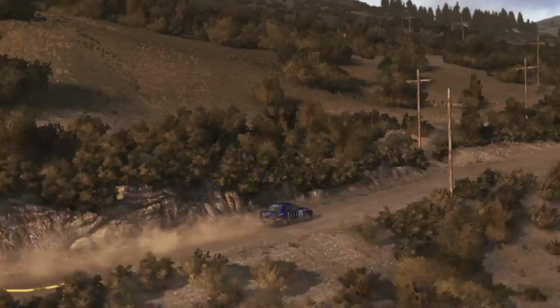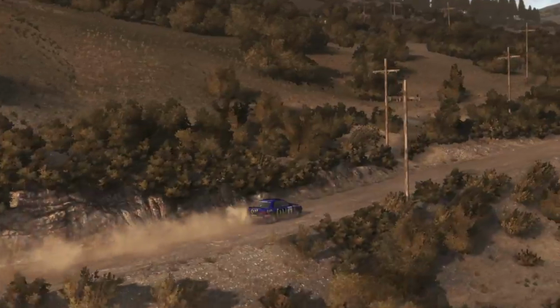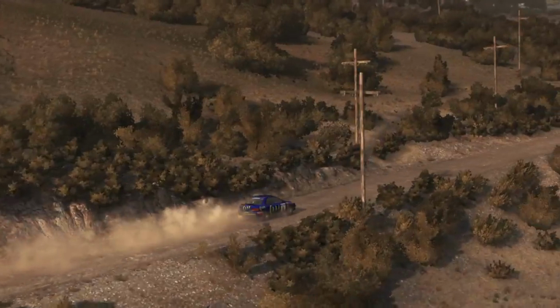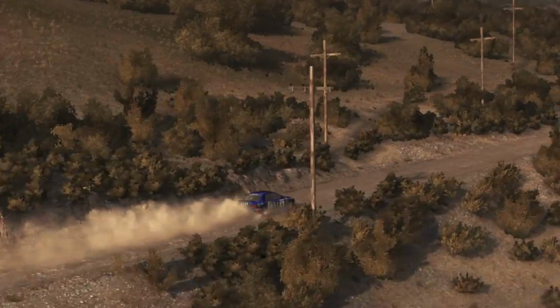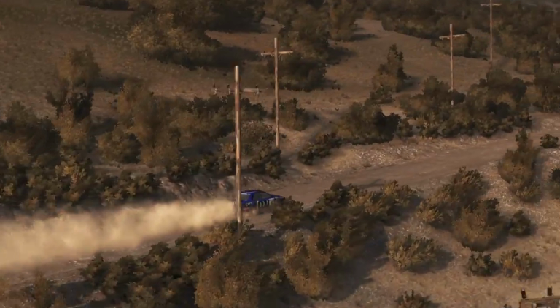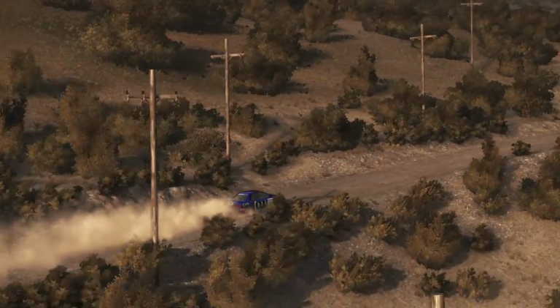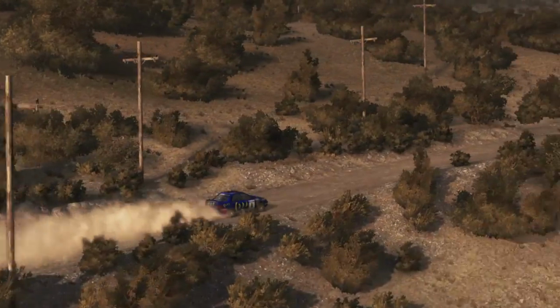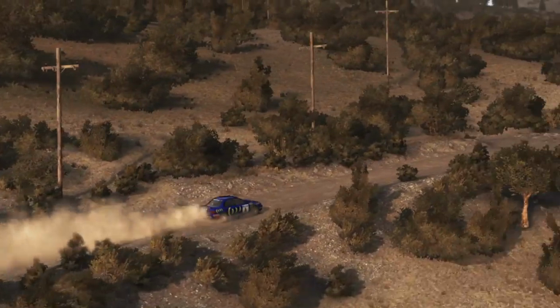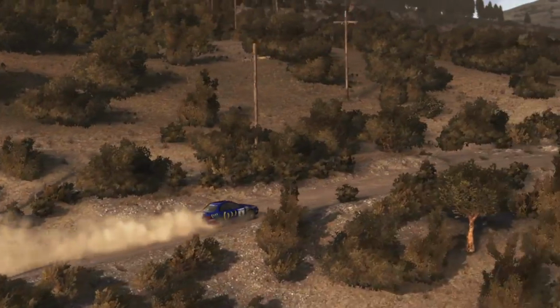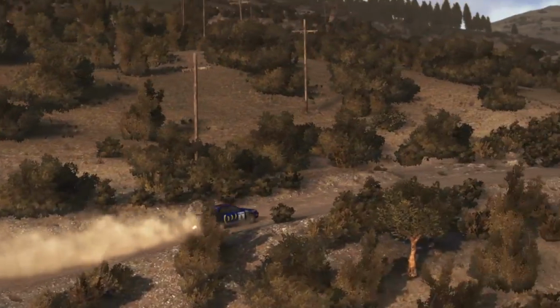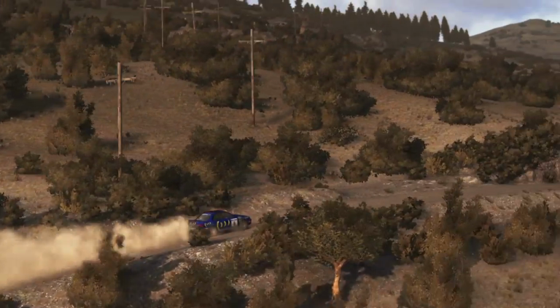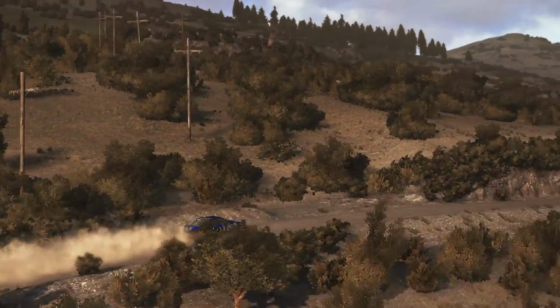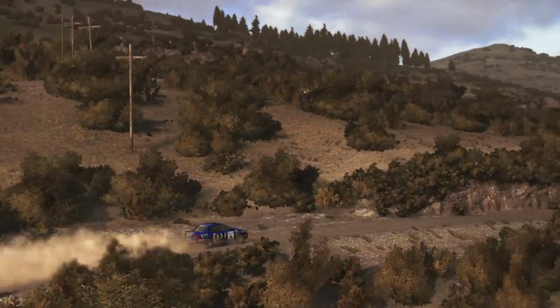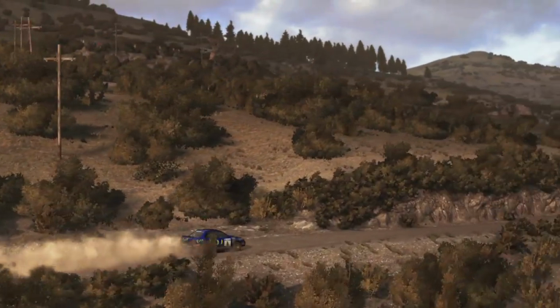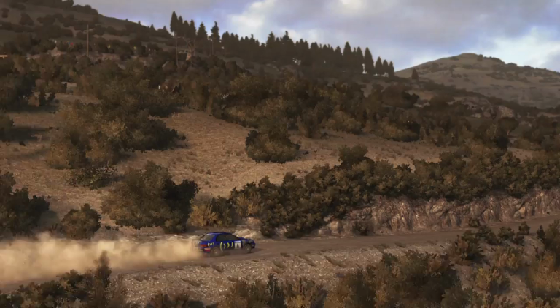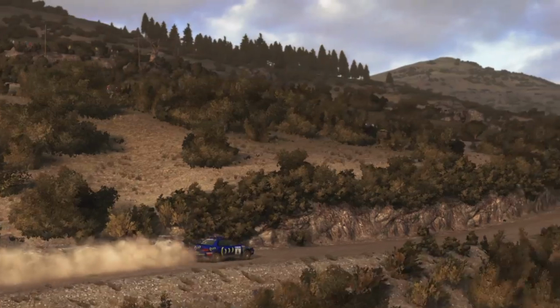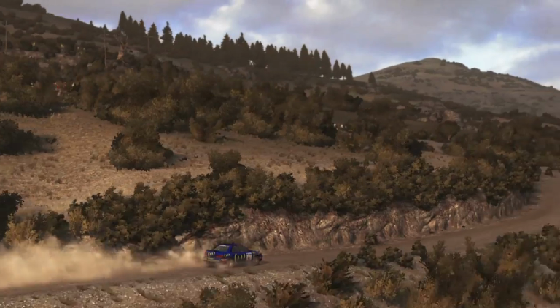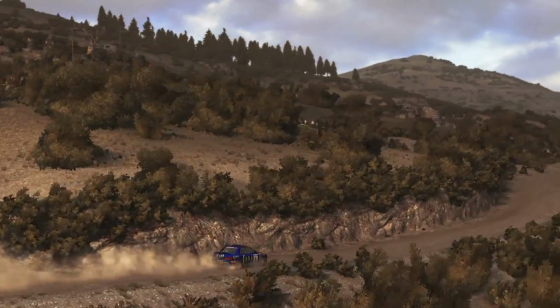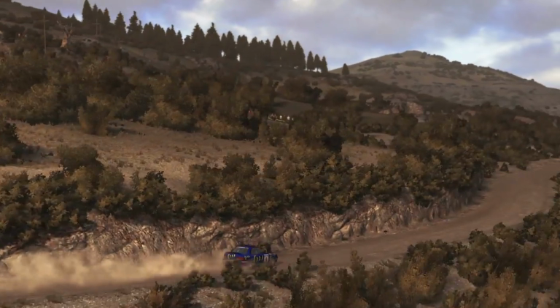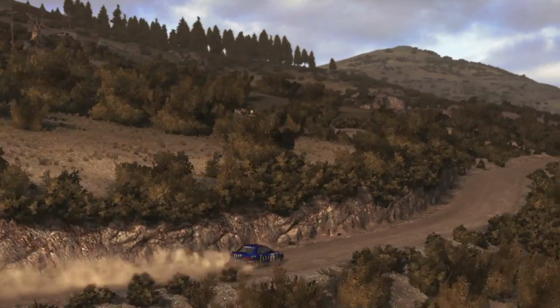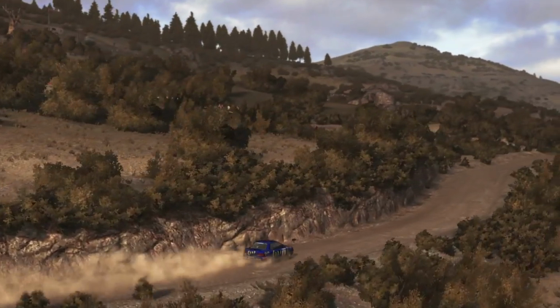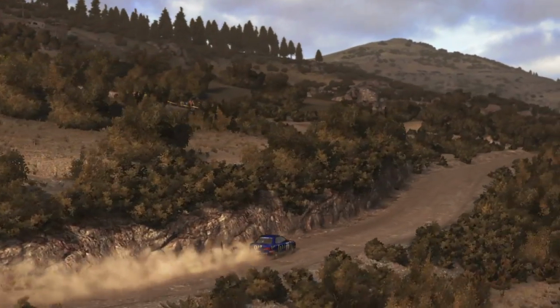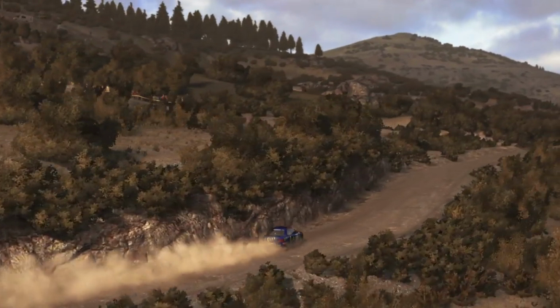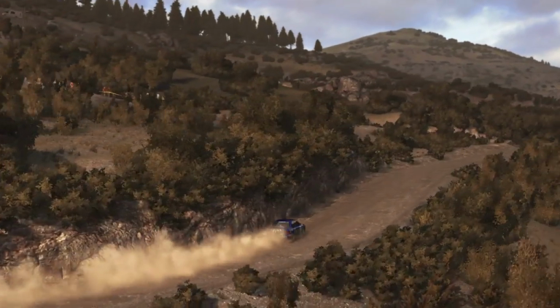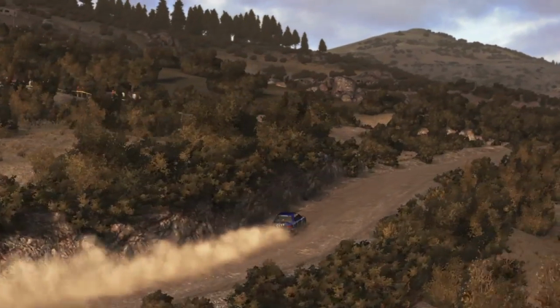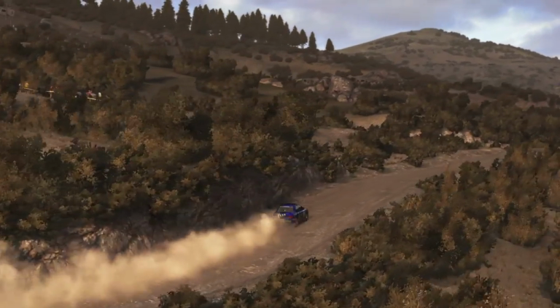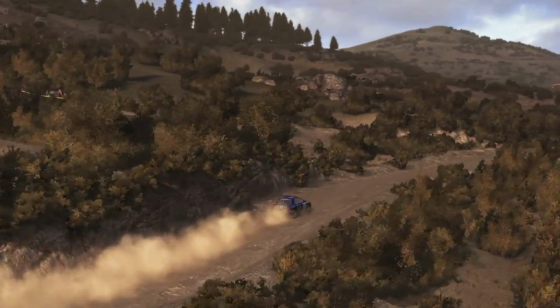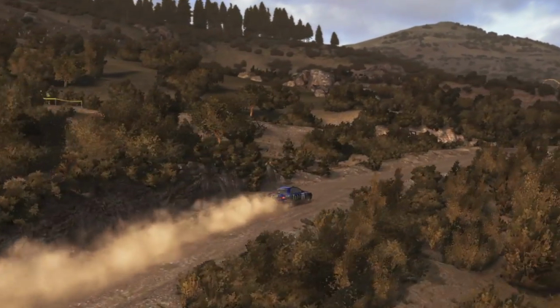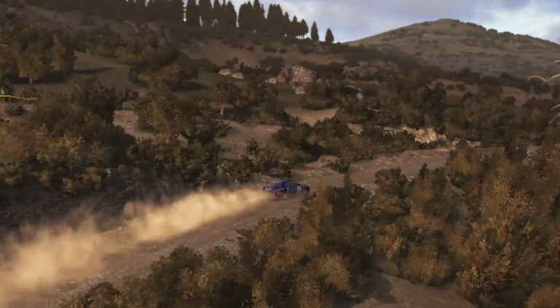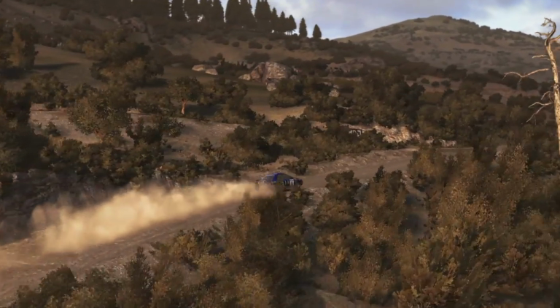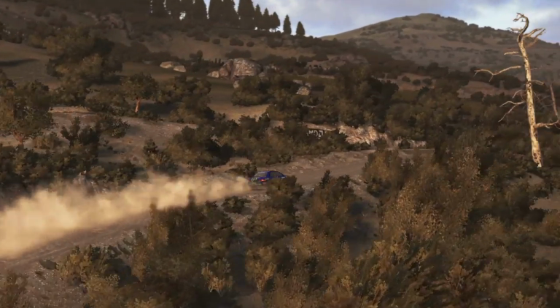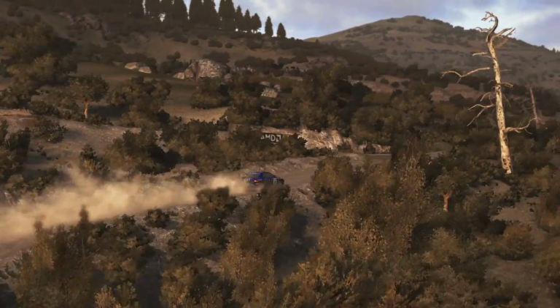Left 6 half long, and caution right 6, into dip and left 80, over crest.